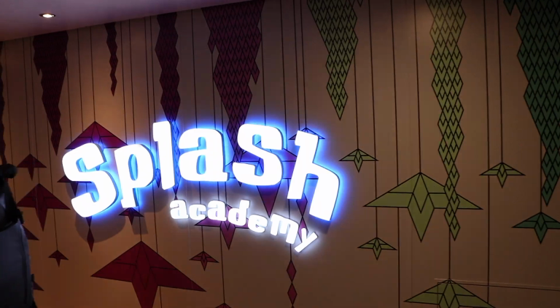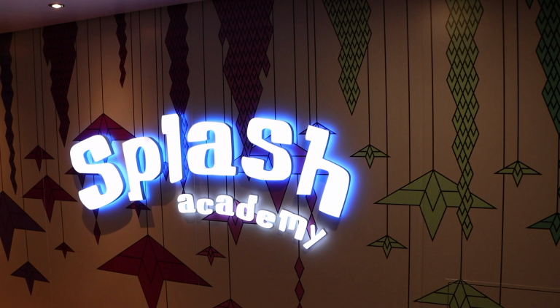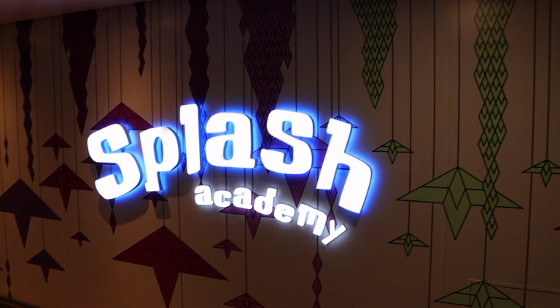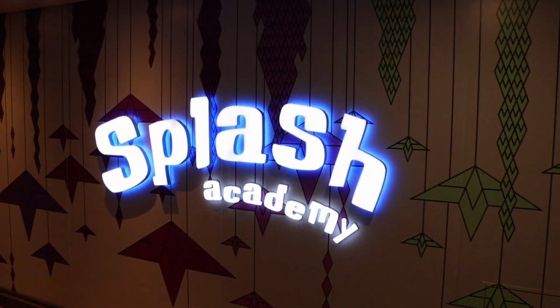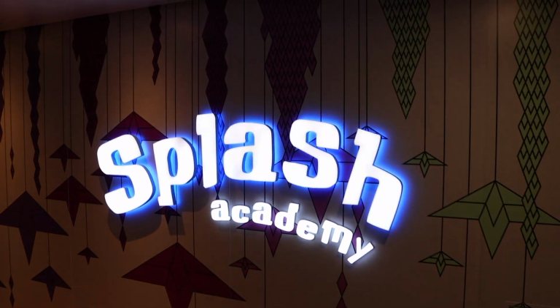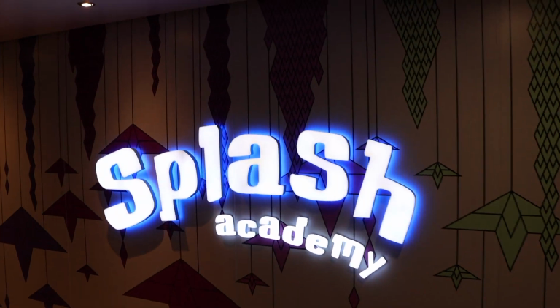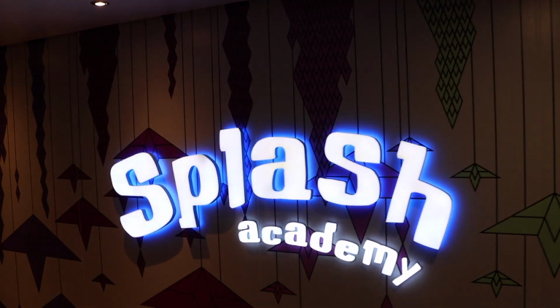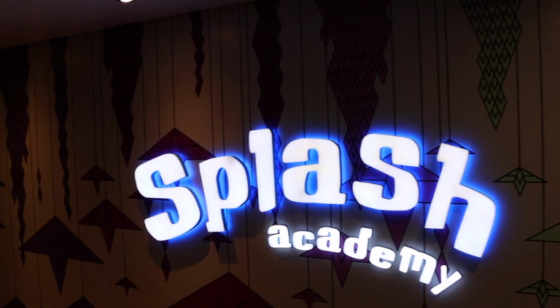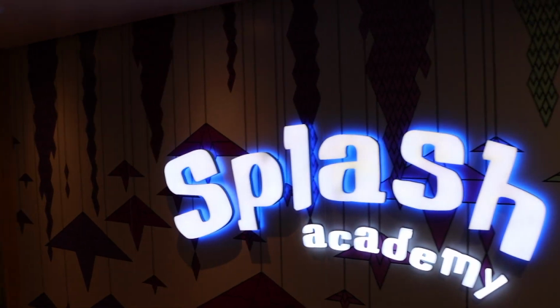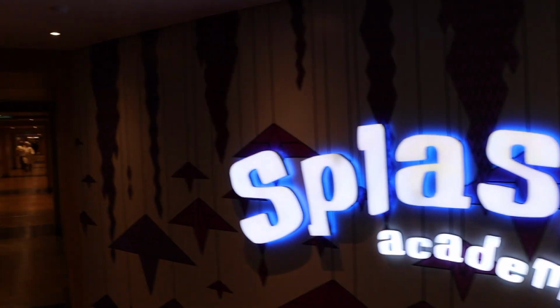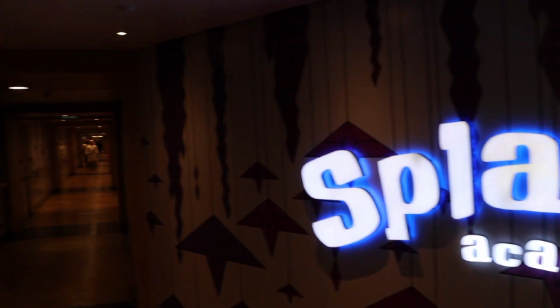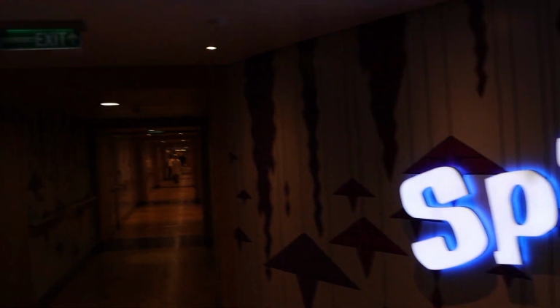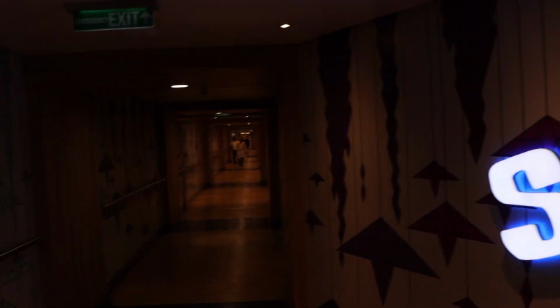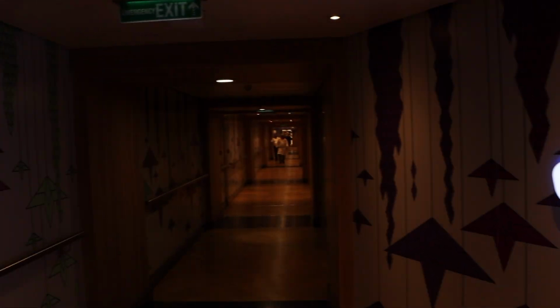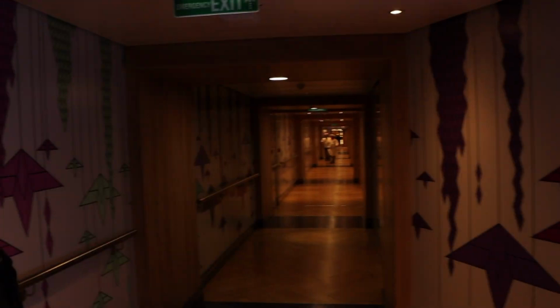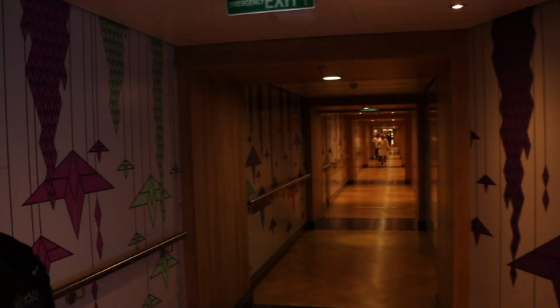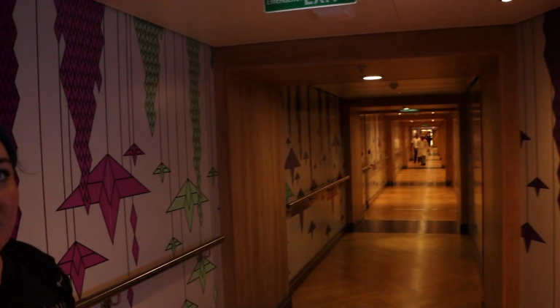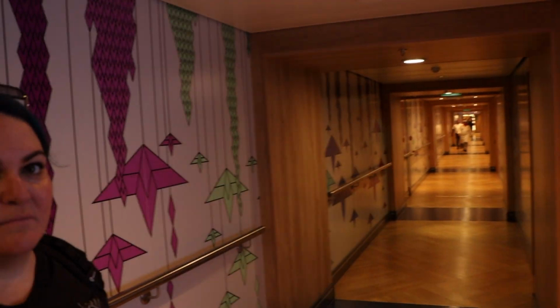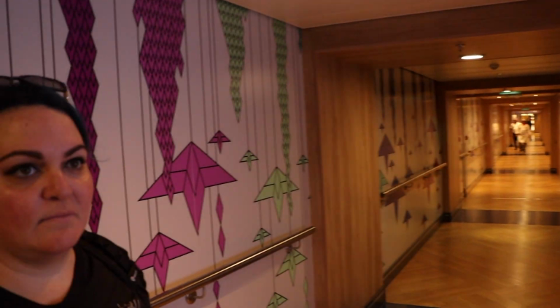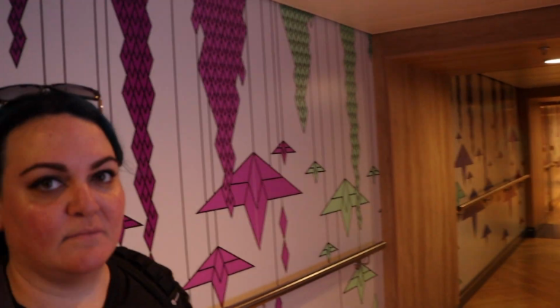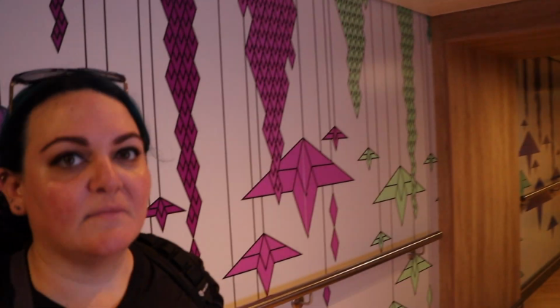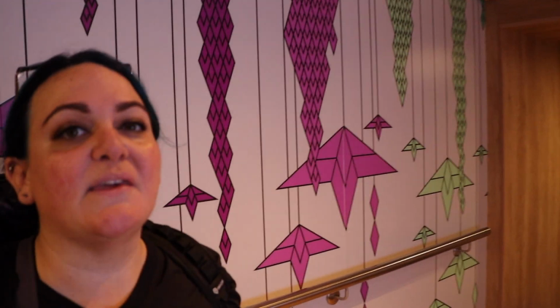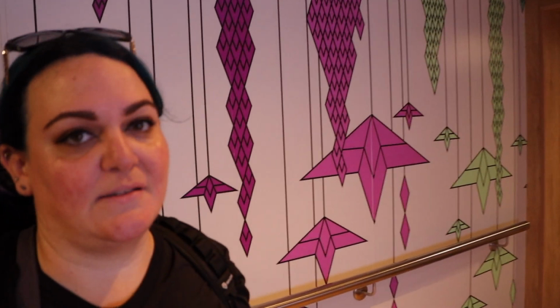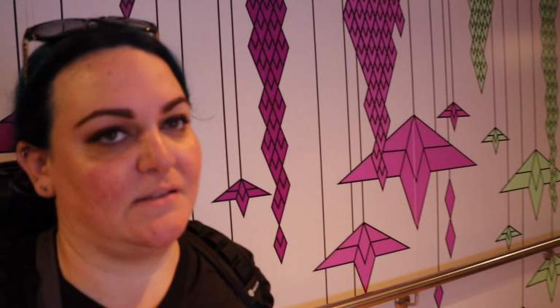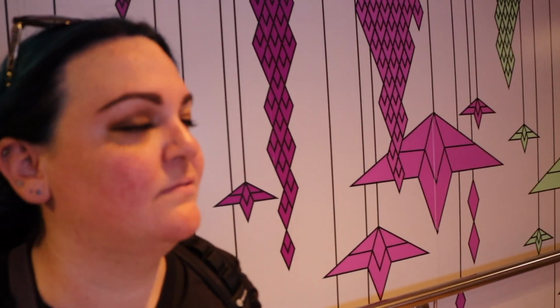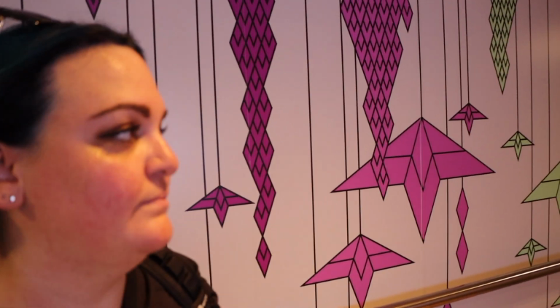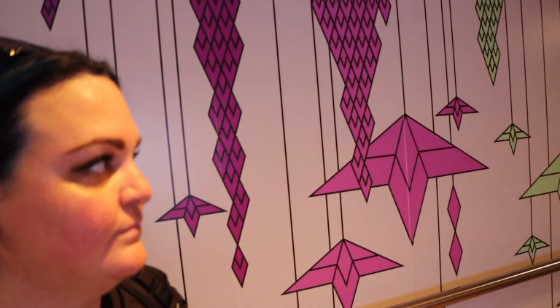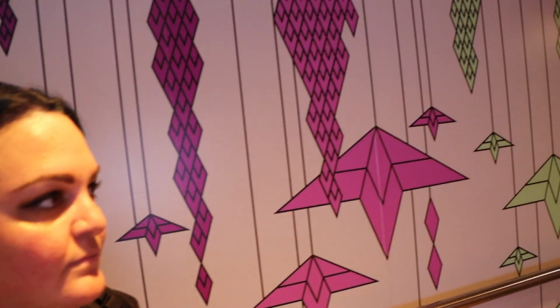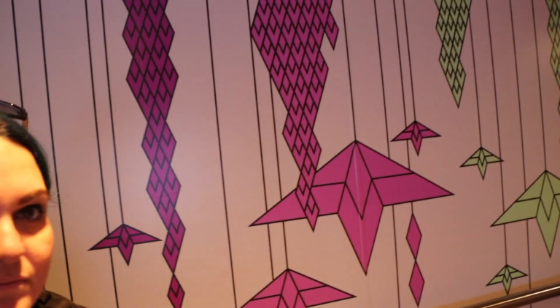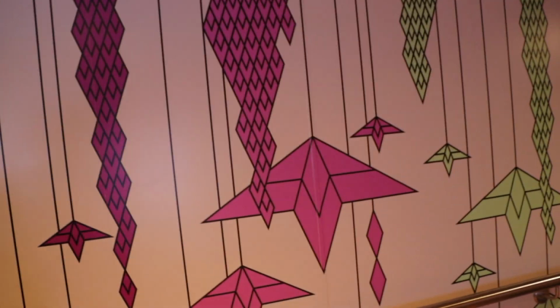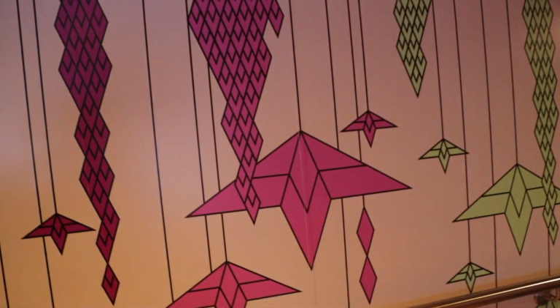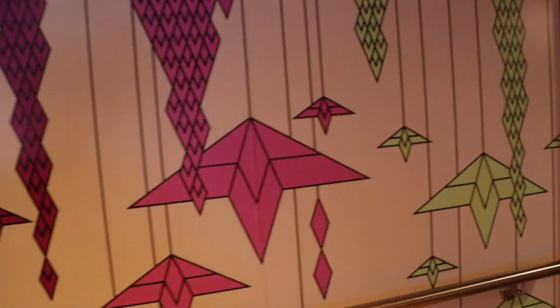Next up is Splash Academy — definitely the little kids section of the ship. Probably not a whole lot we can film here. And of course, Guppies for the real little buddies.